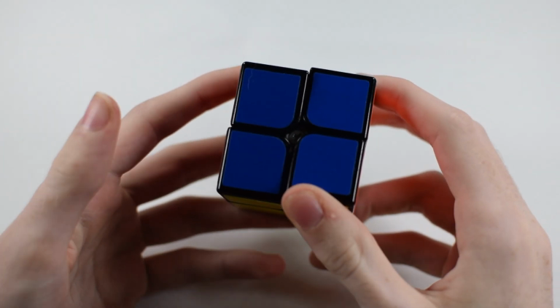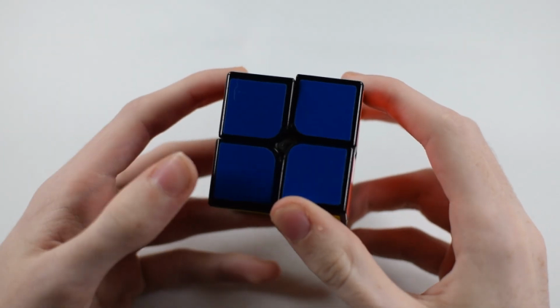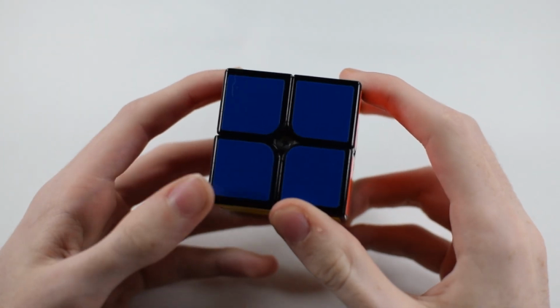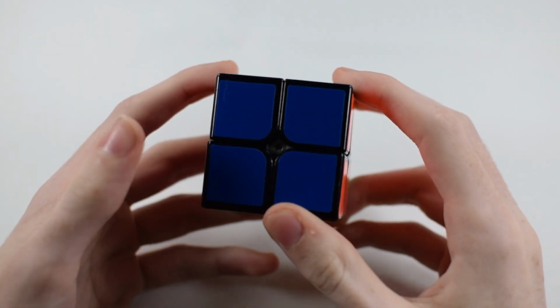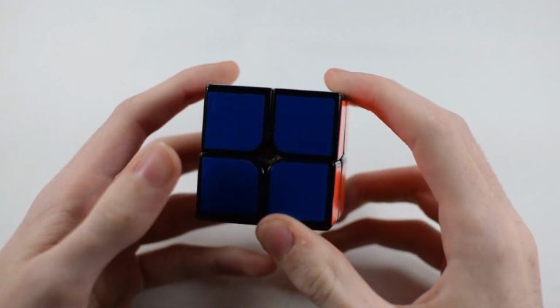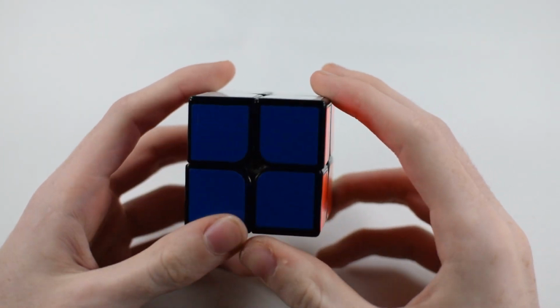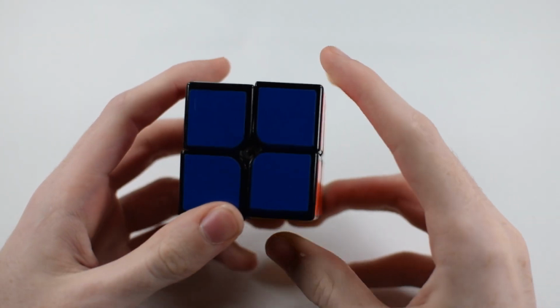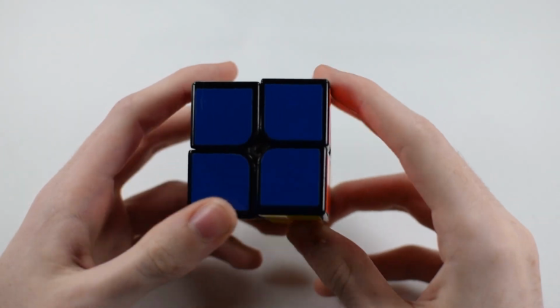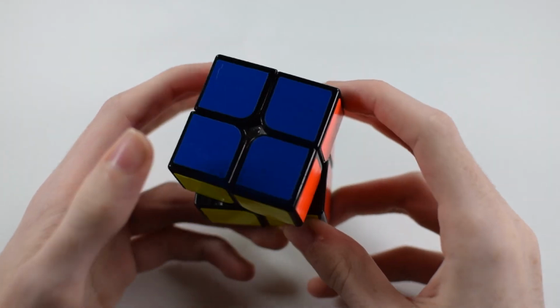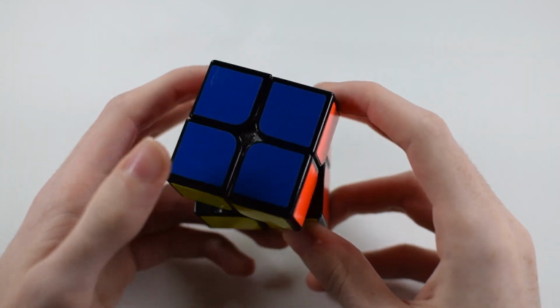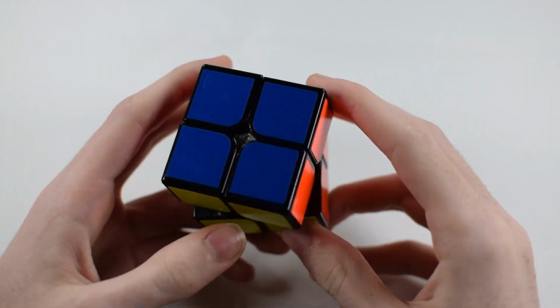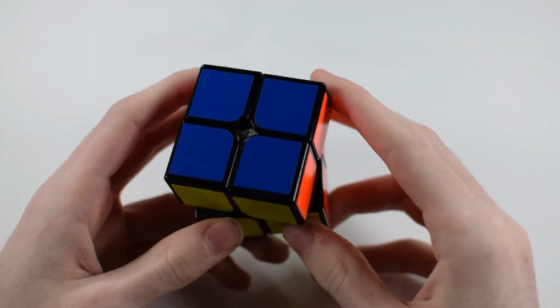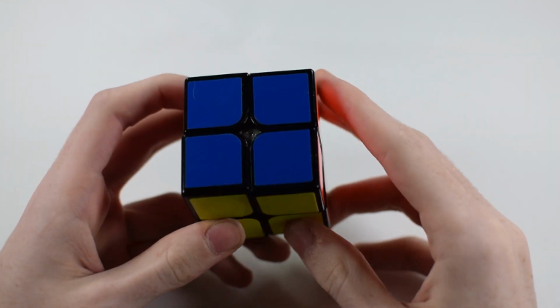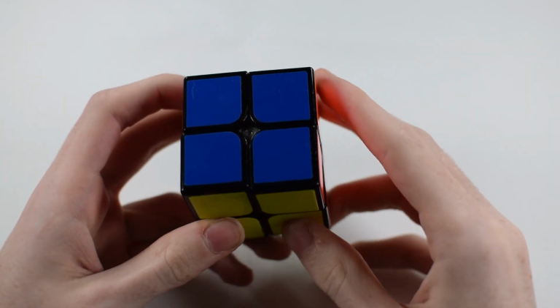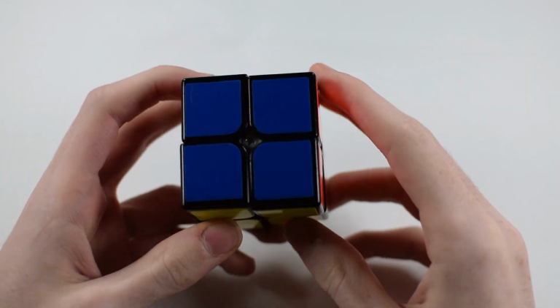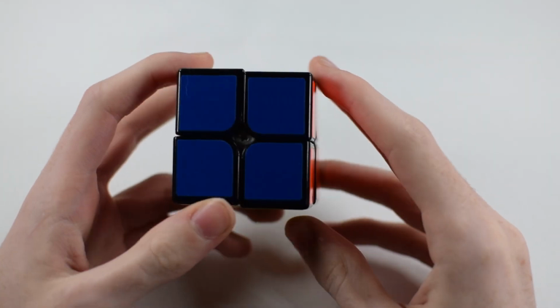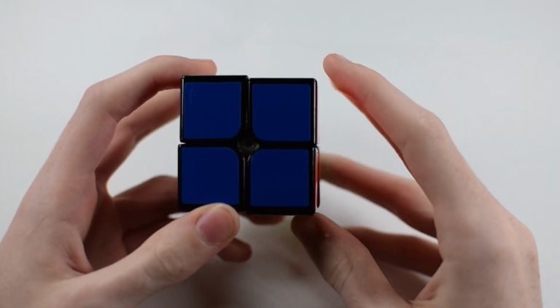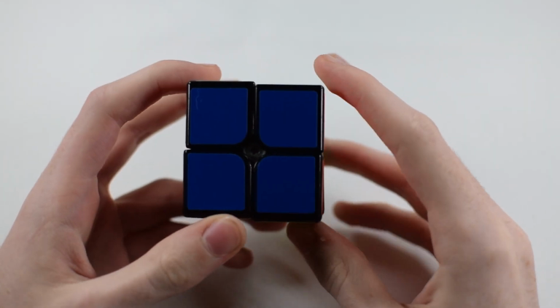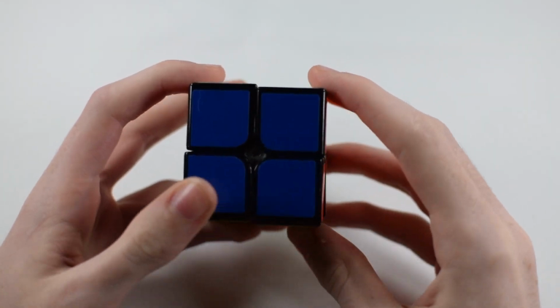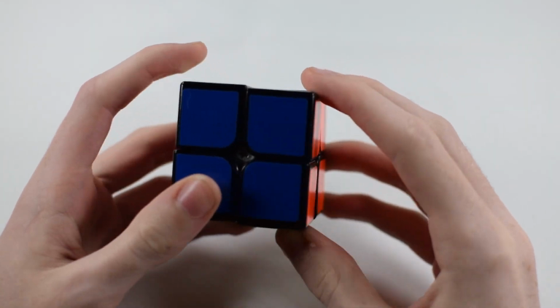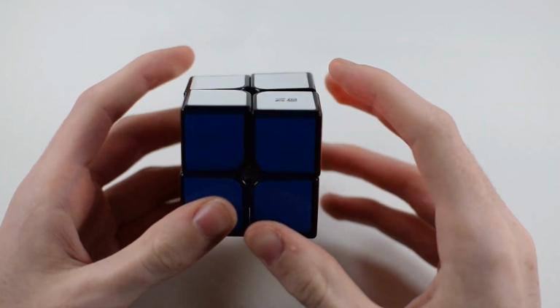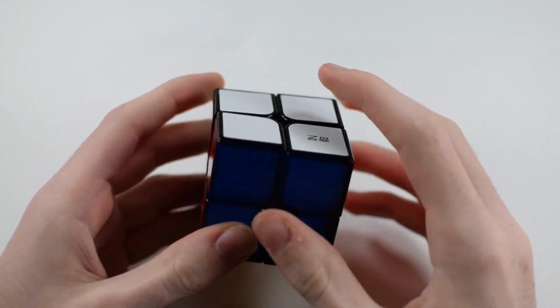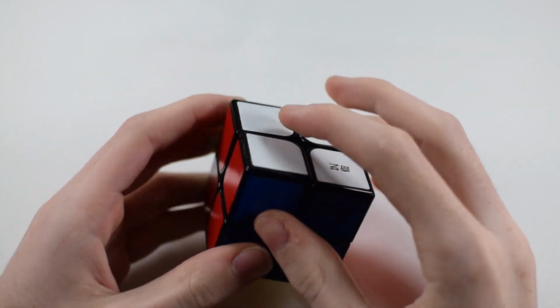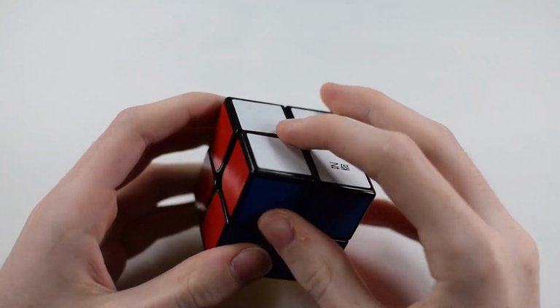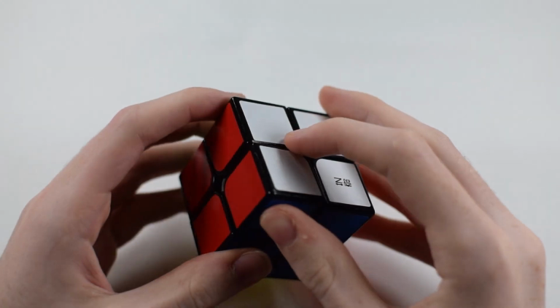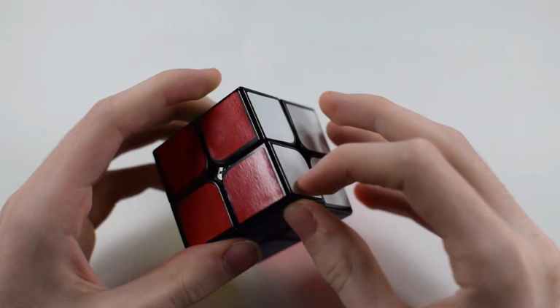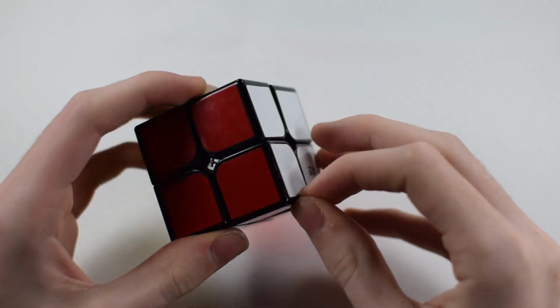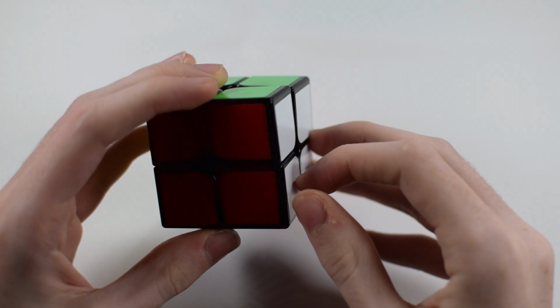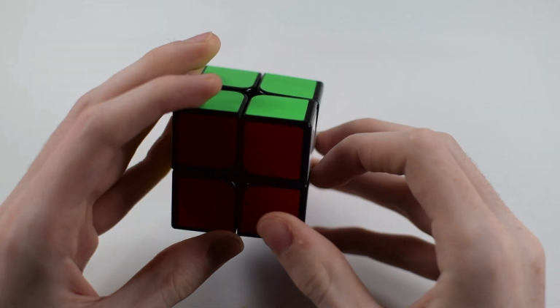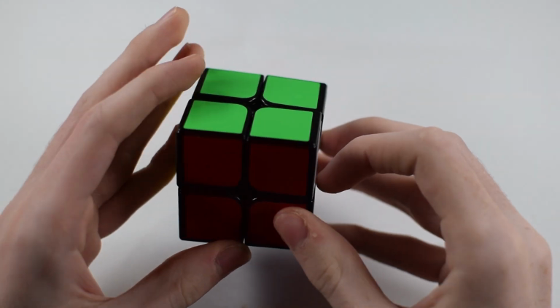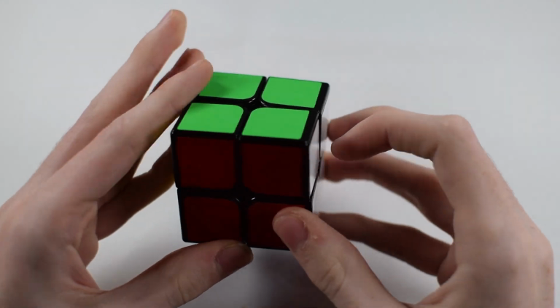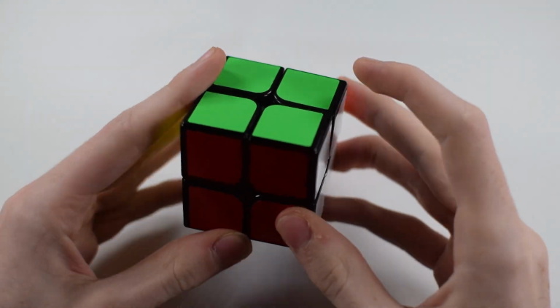Hey guys, it's Dudes Corner here. Today I'm going to be teaching you how to solve the 2x2 Rubik's Cube.